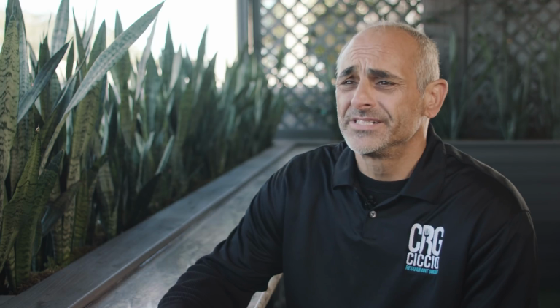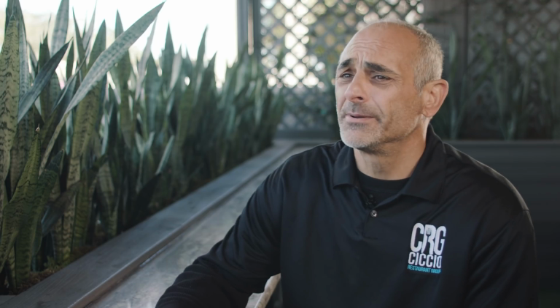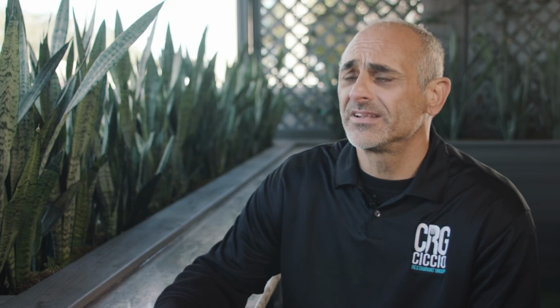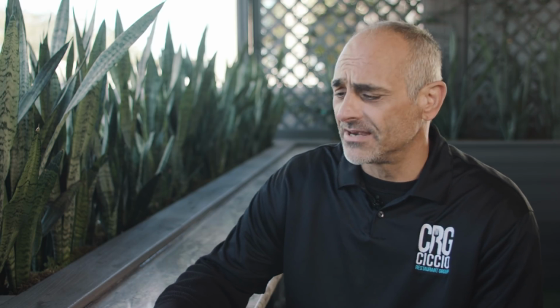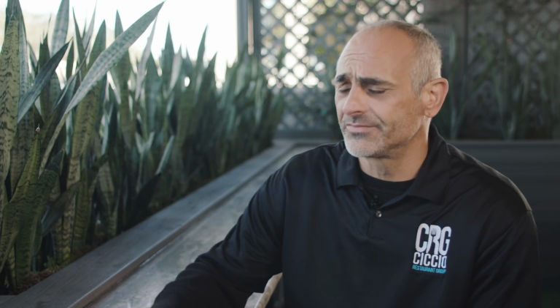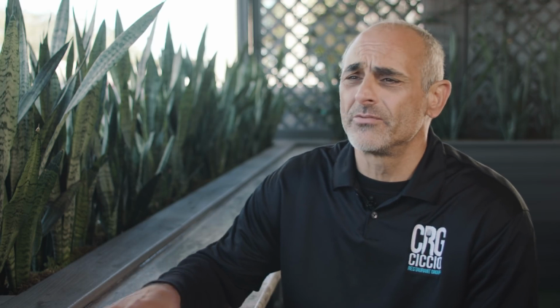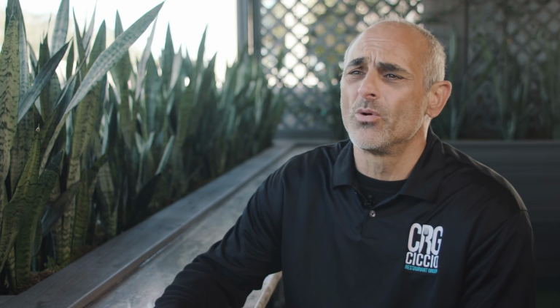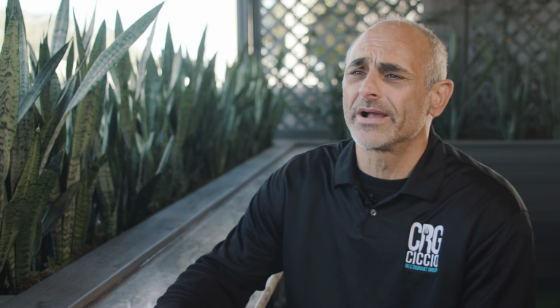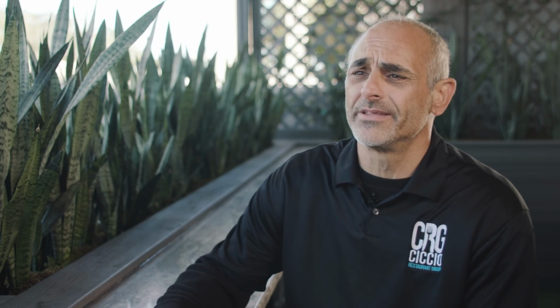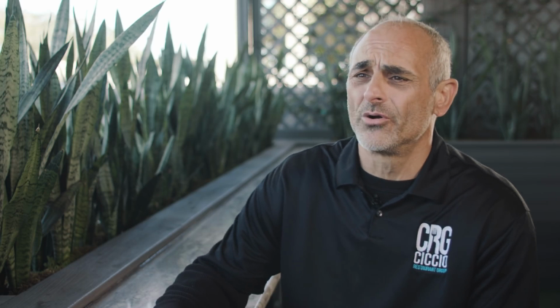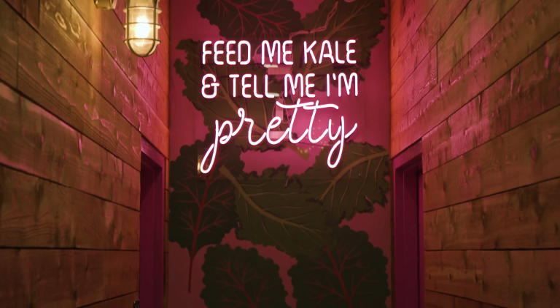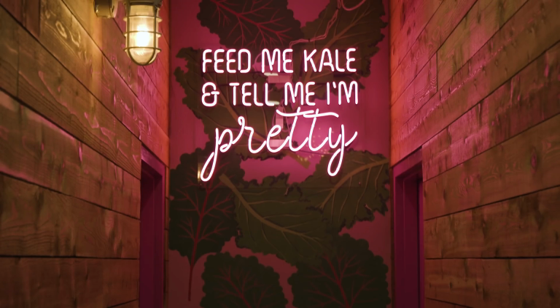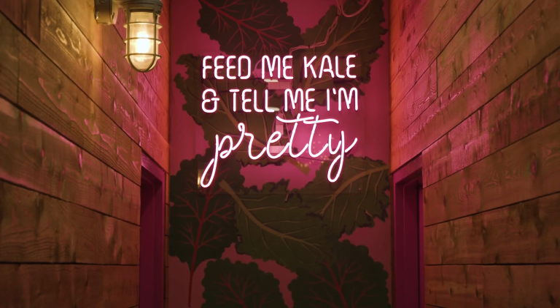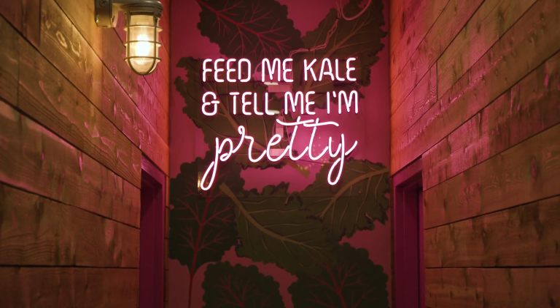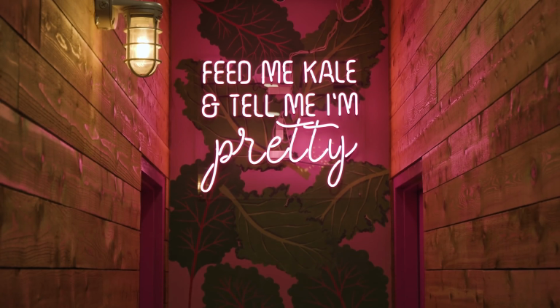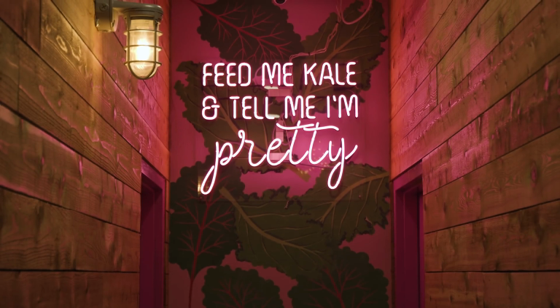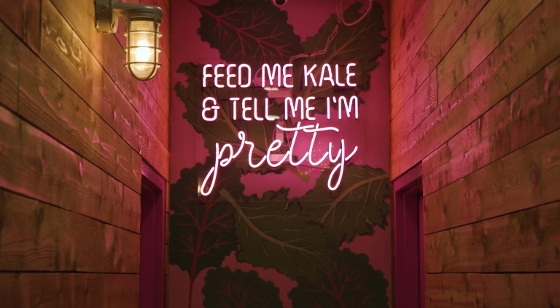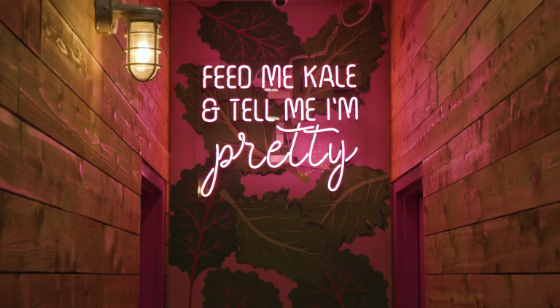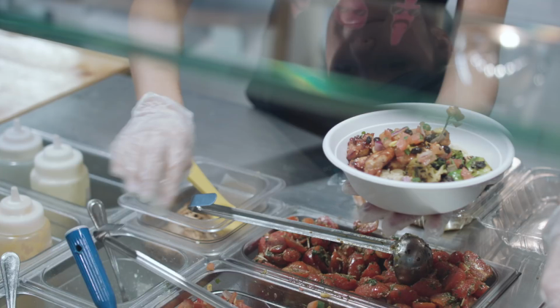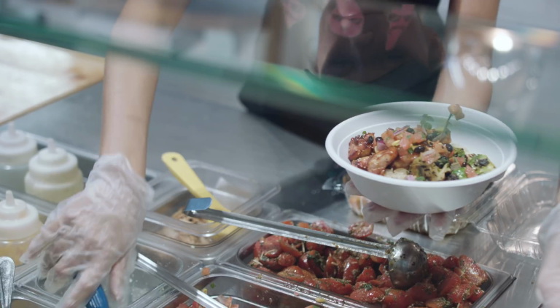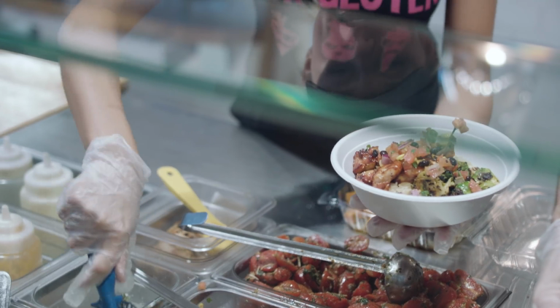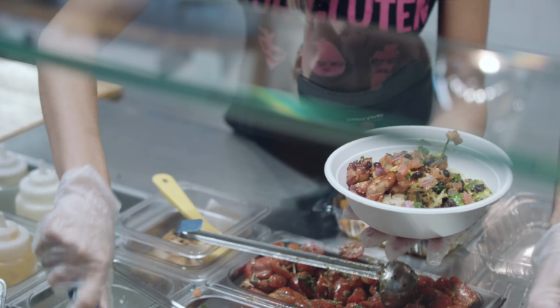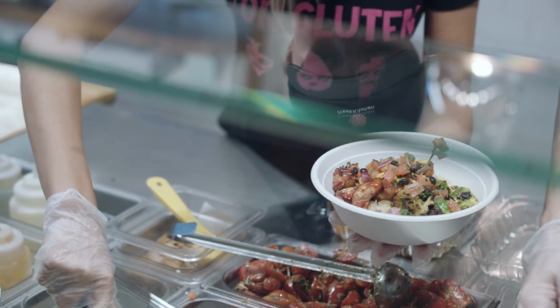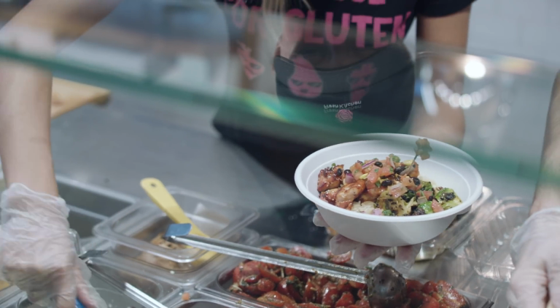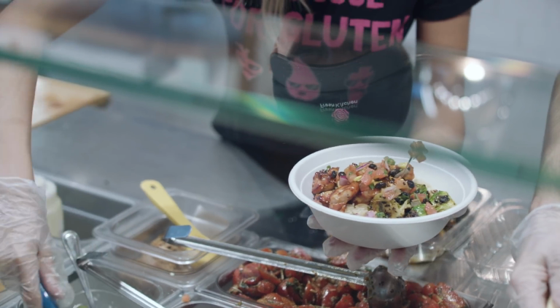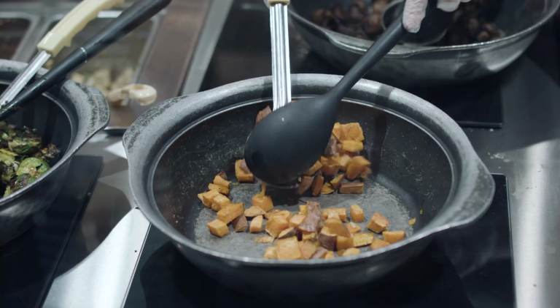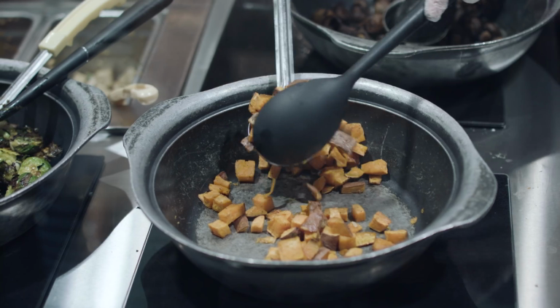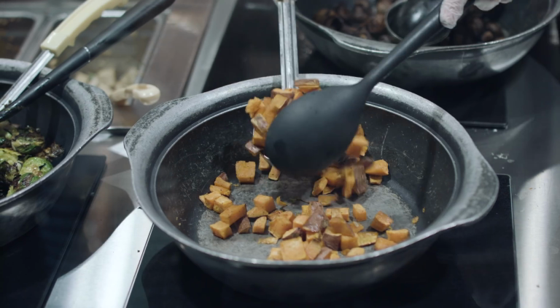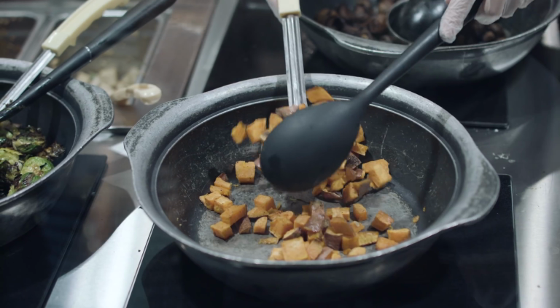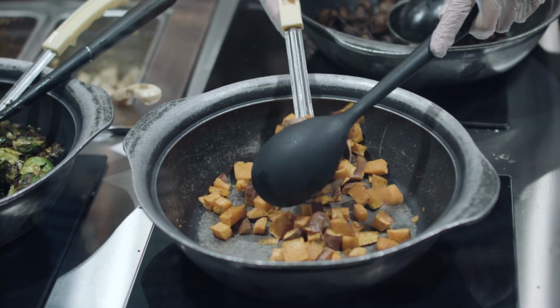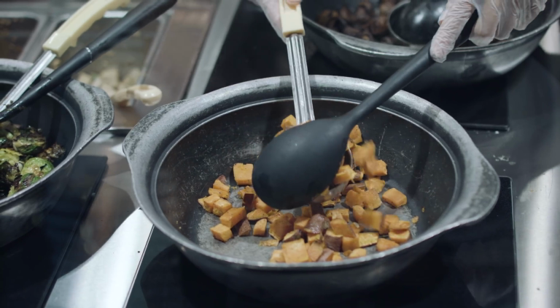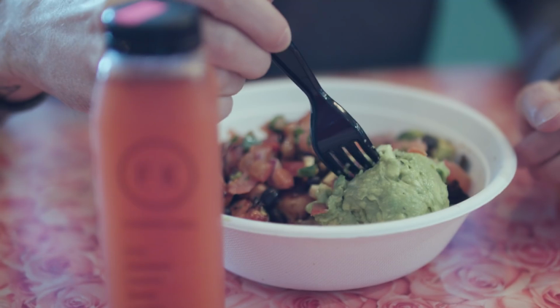The experience starts right when you walk in the door. Simply put, it's good healthy food fast.